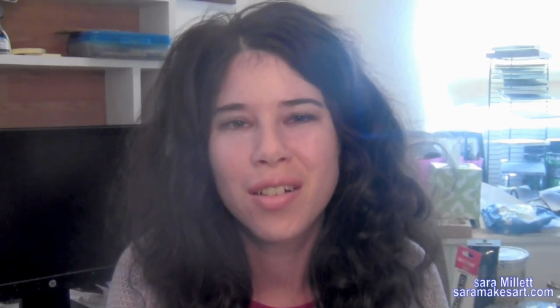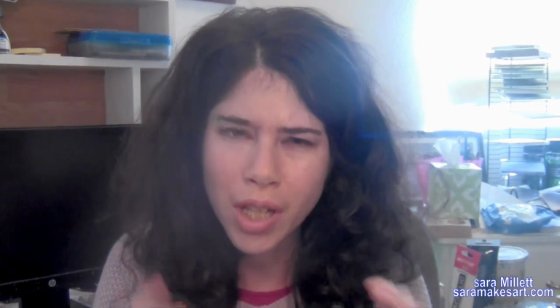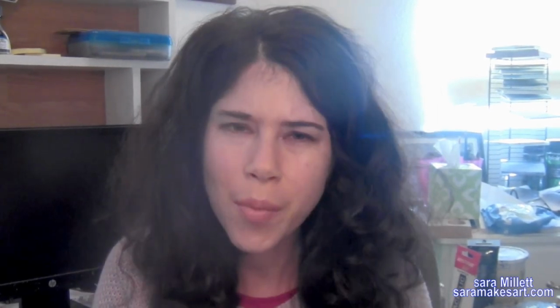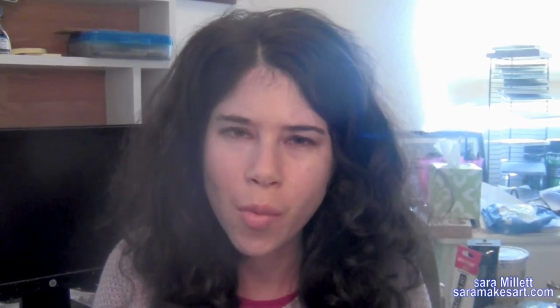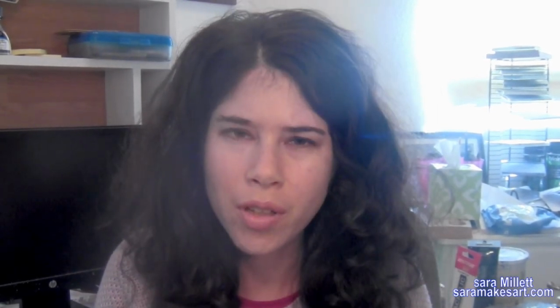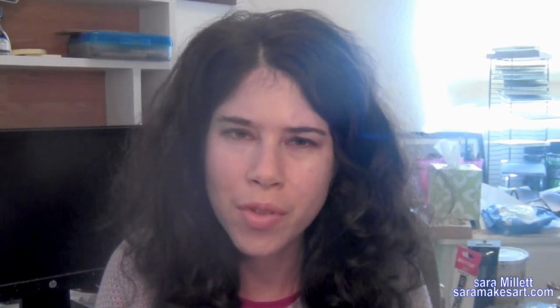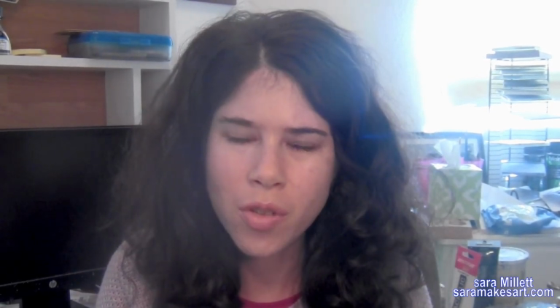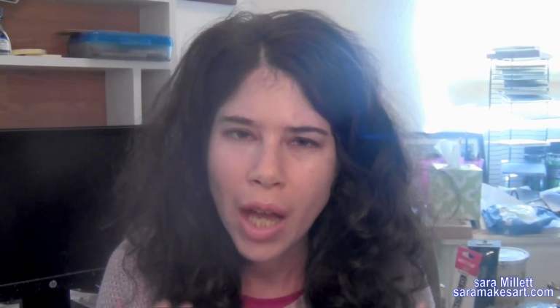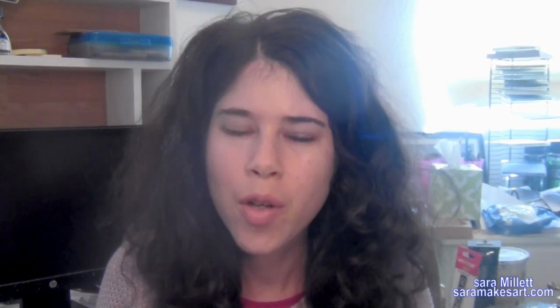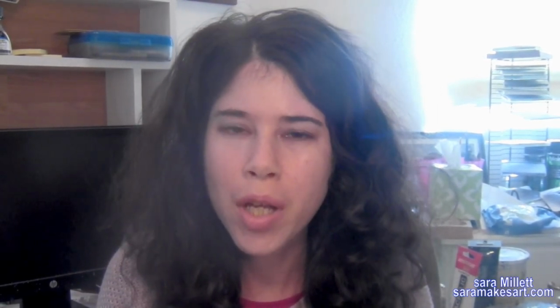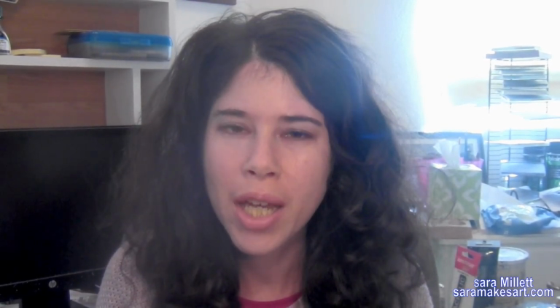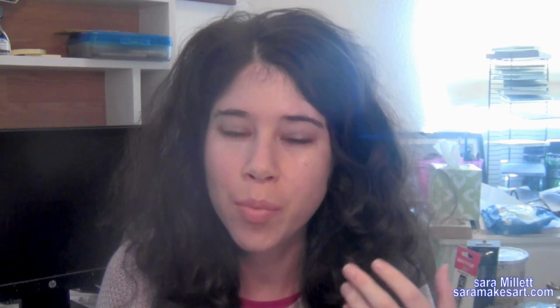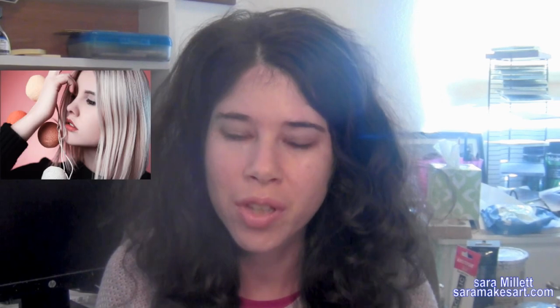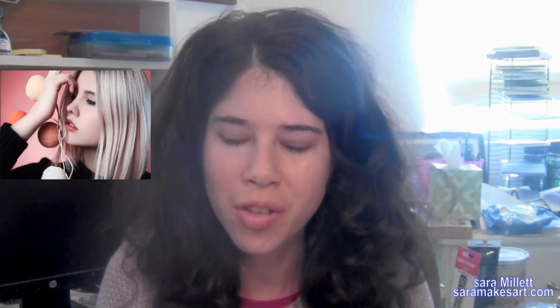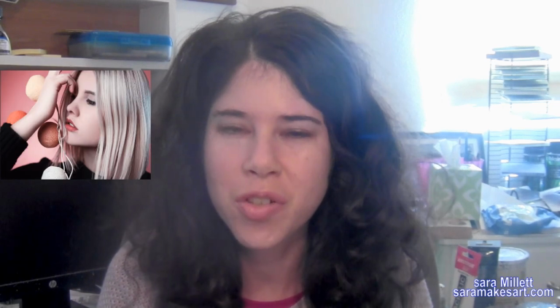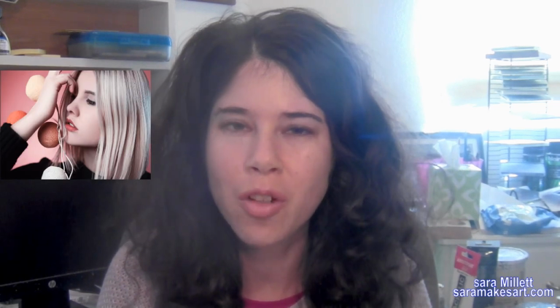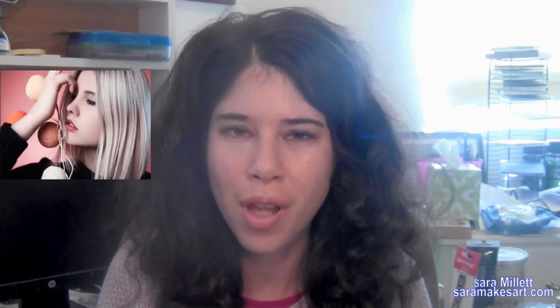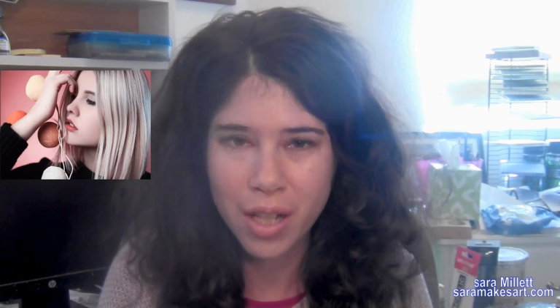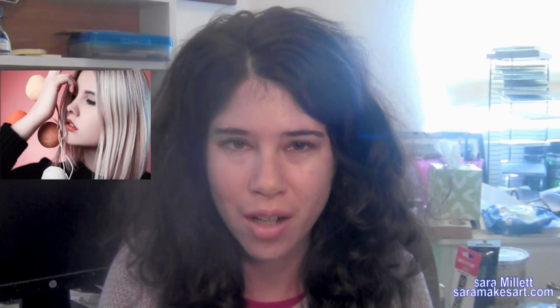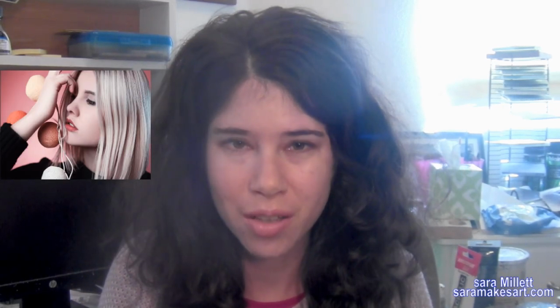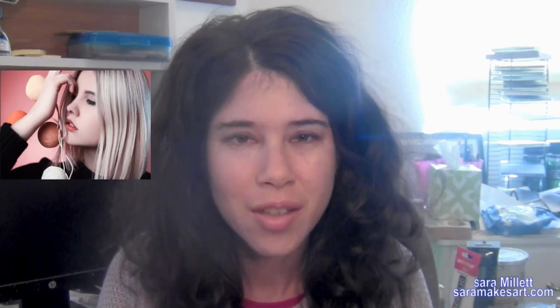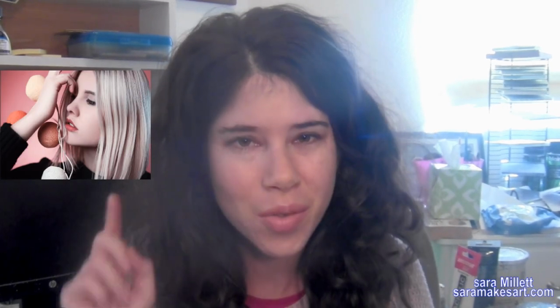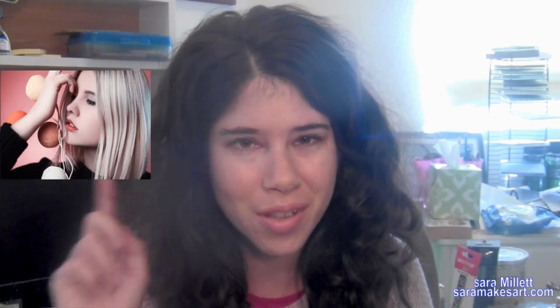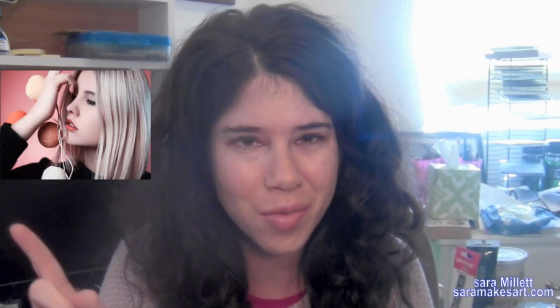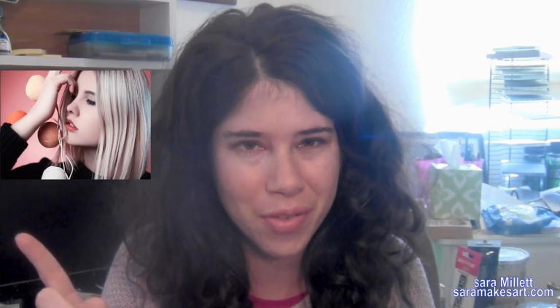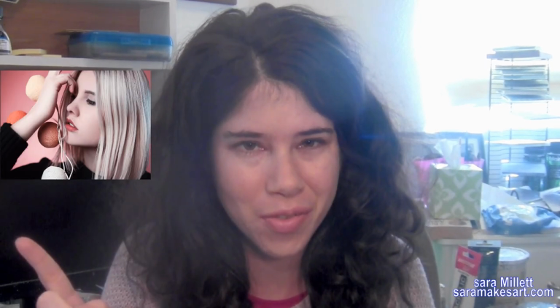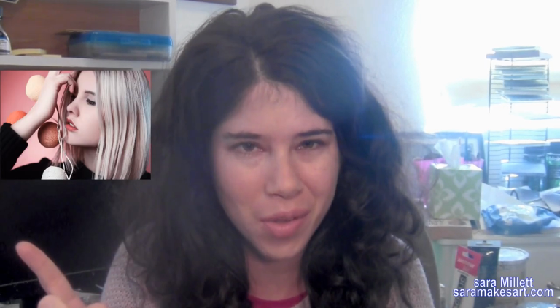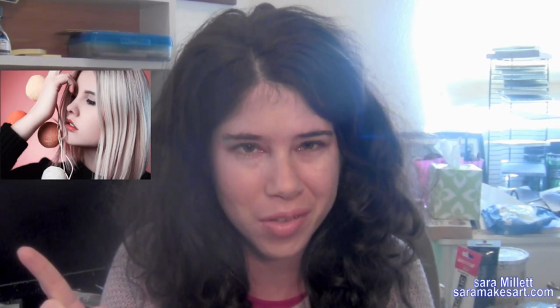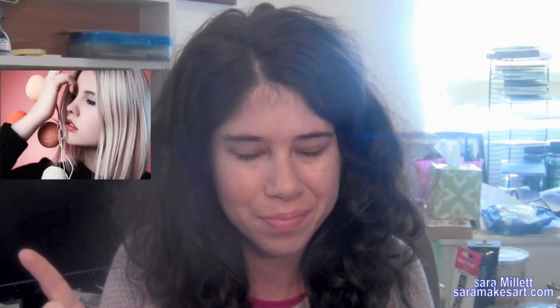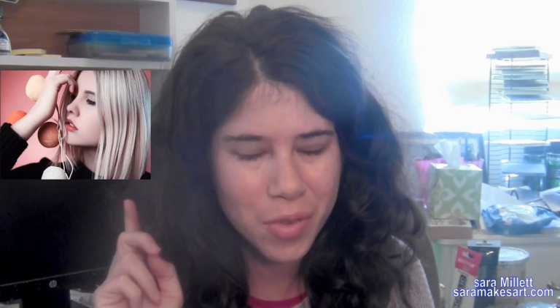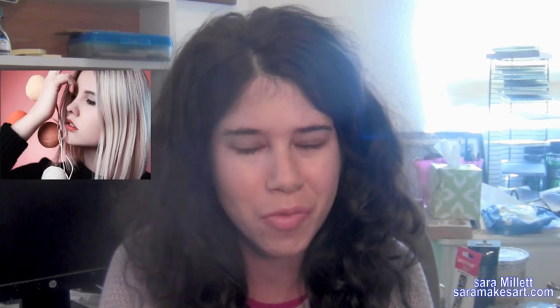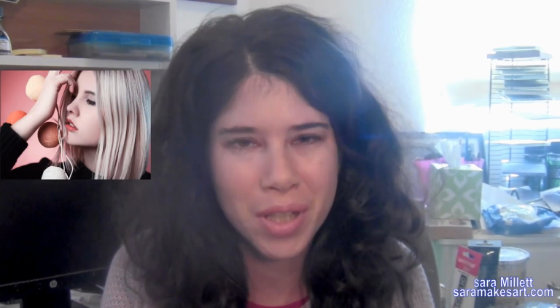Today I want to demonstrate how I might paint a particular shade of blonde hair using this reference photo, which is from Pixabay.